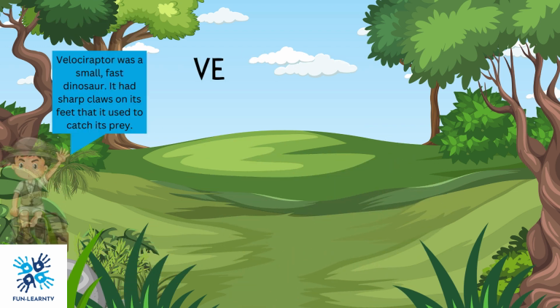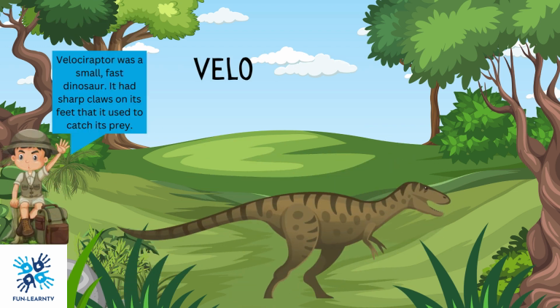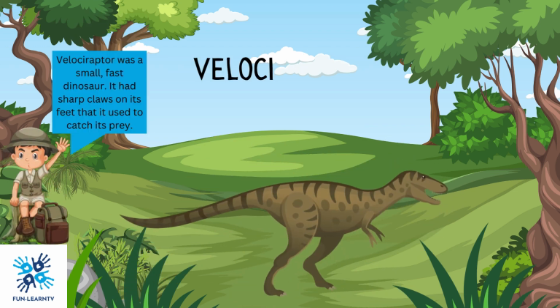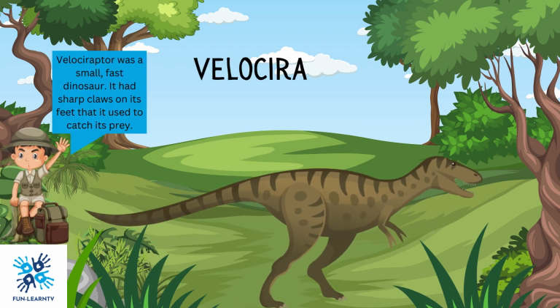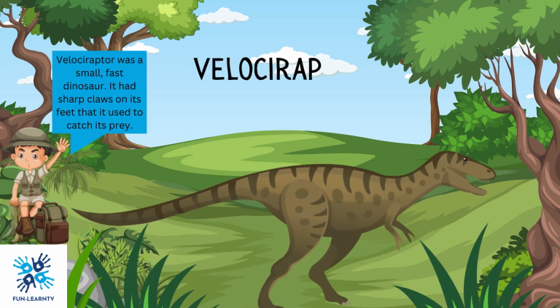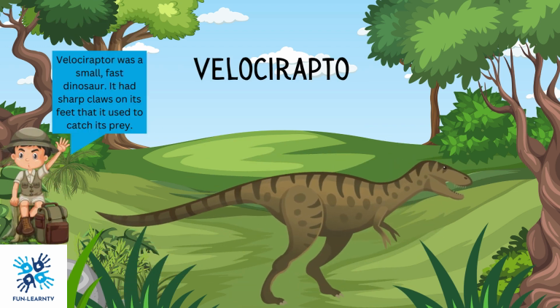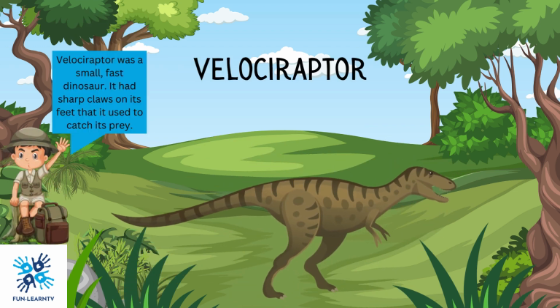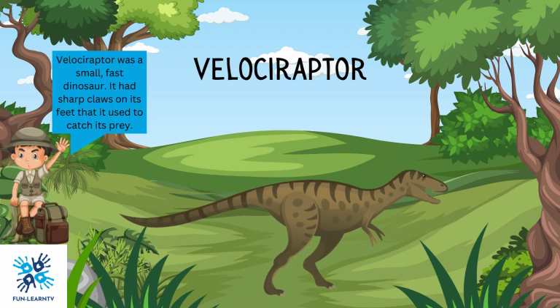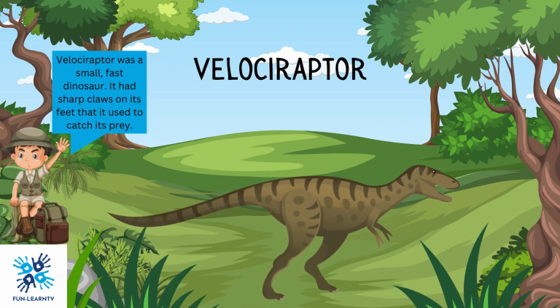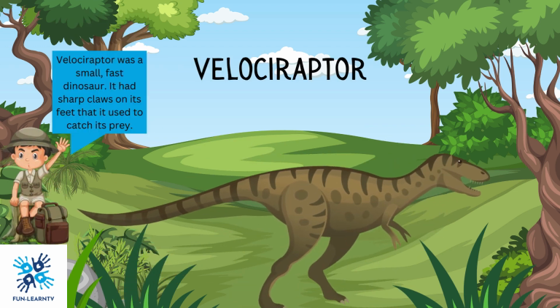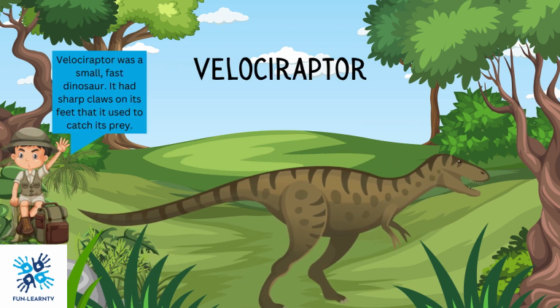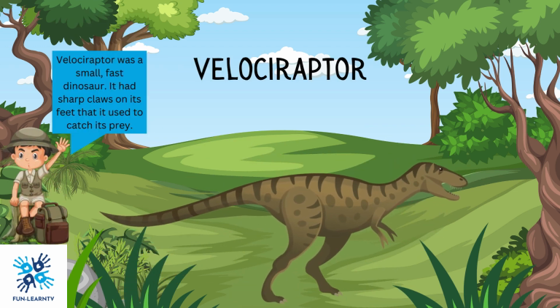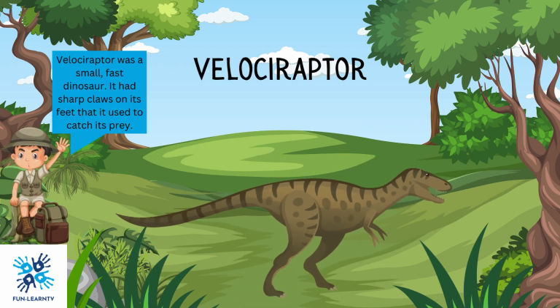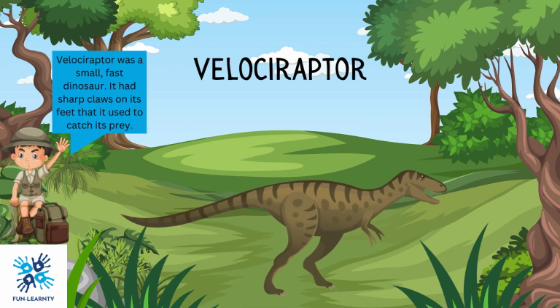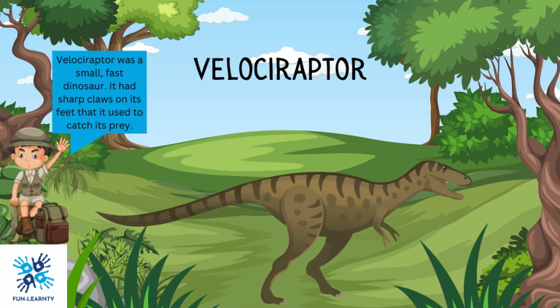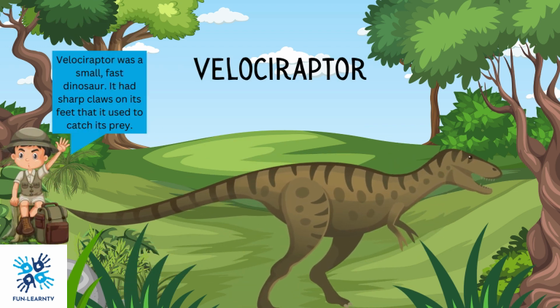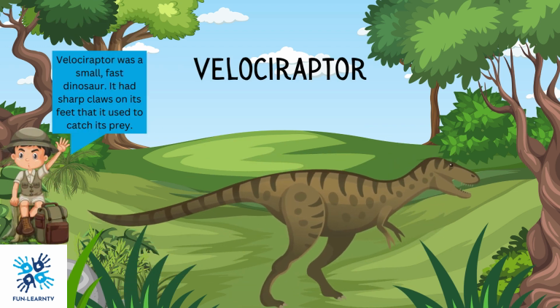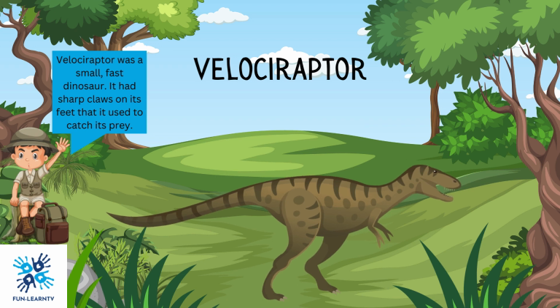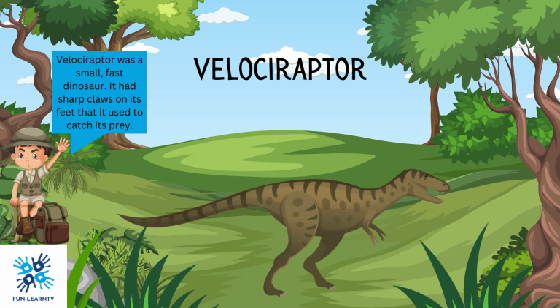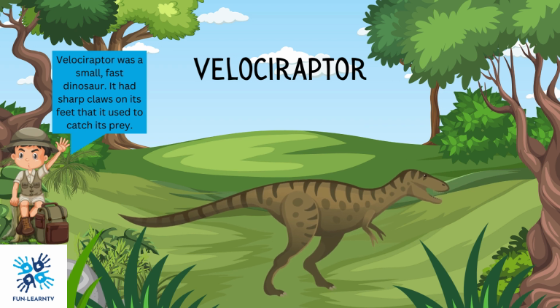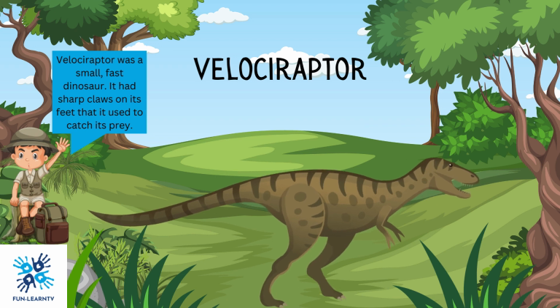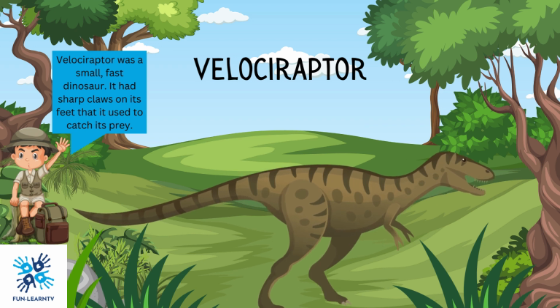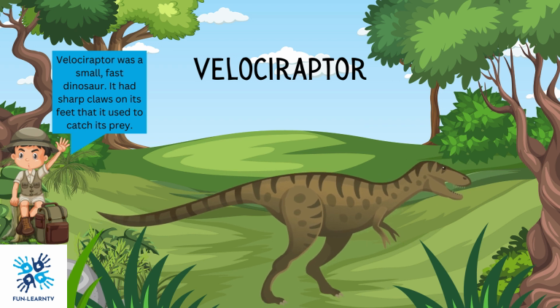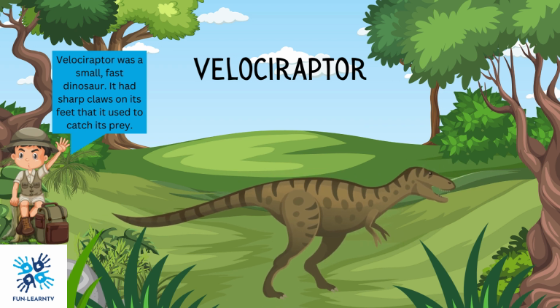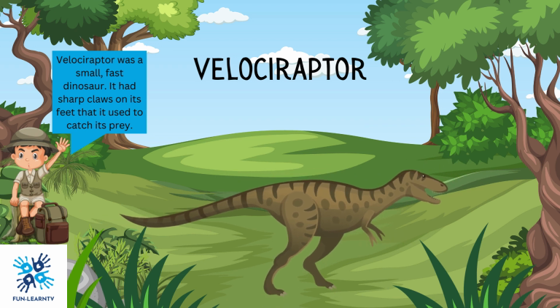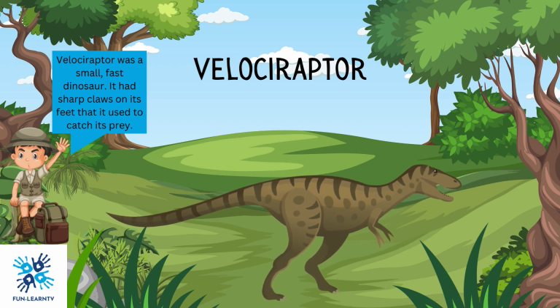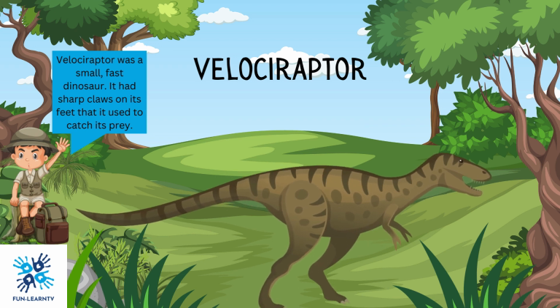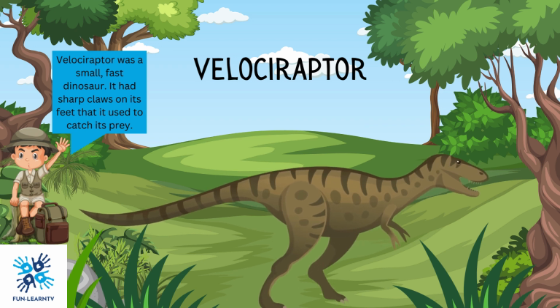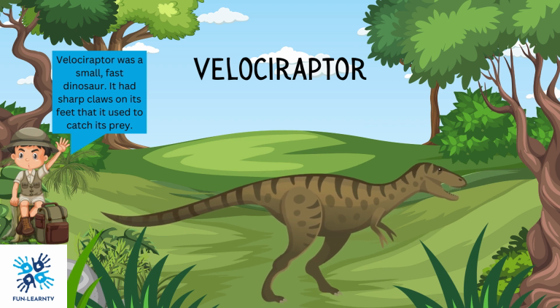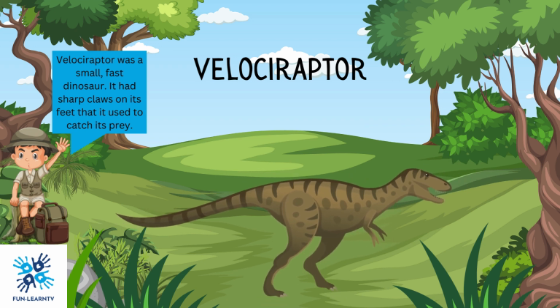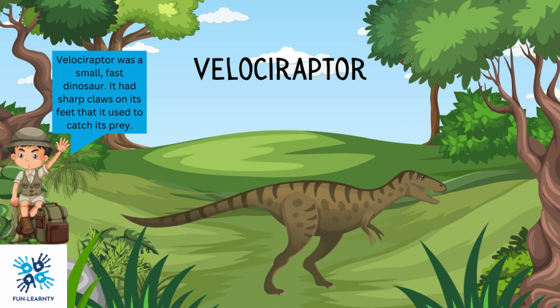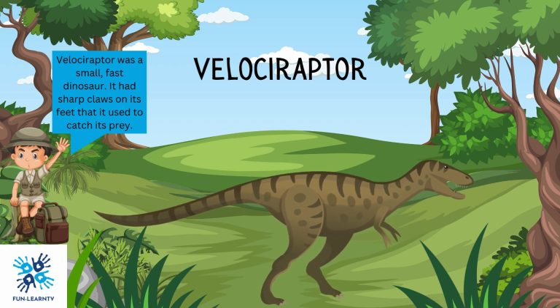Velociraptor was a small, fast dinosaur. It had sharp claws on its feet that it used to catch its prey.